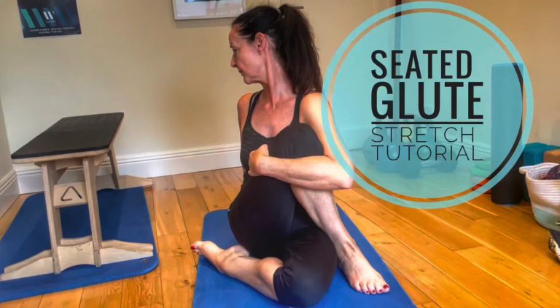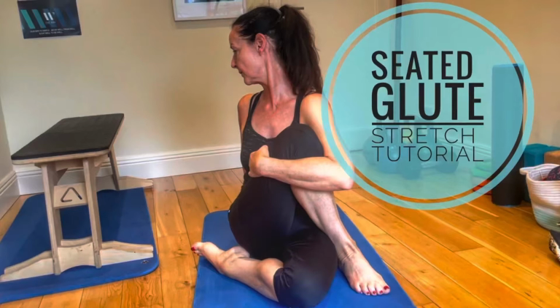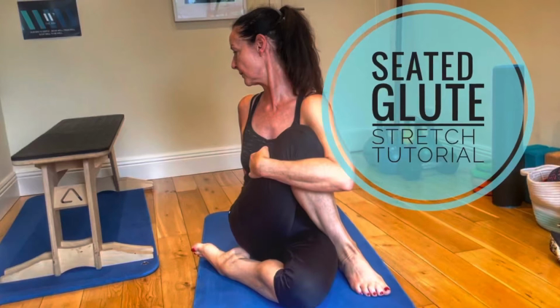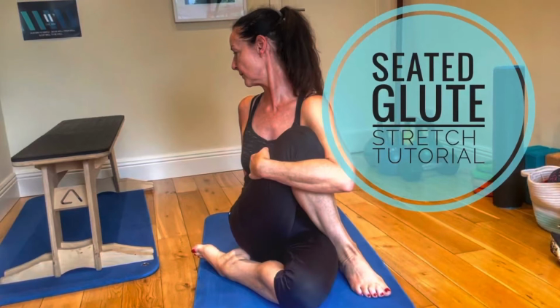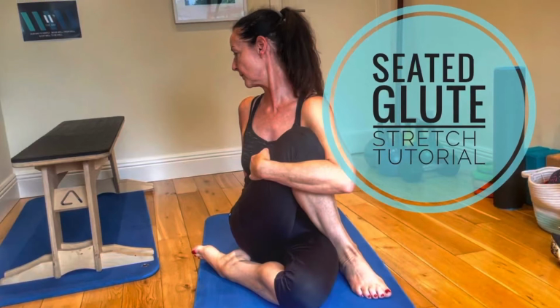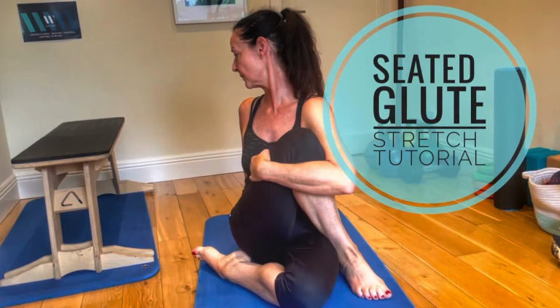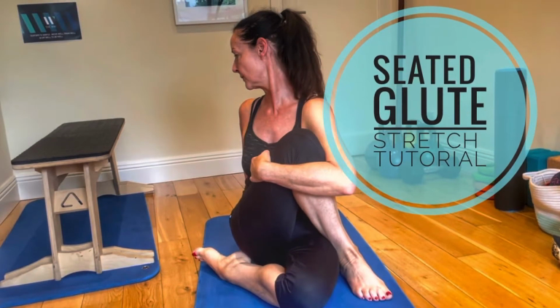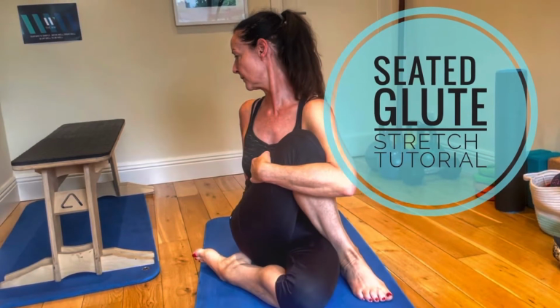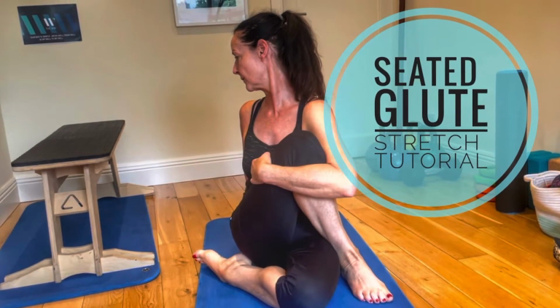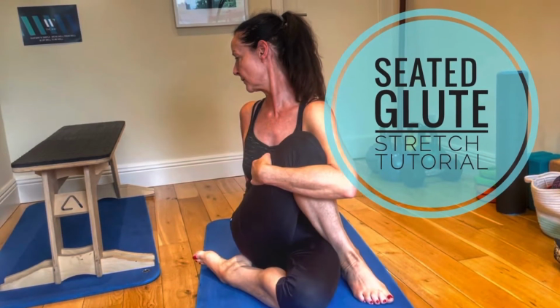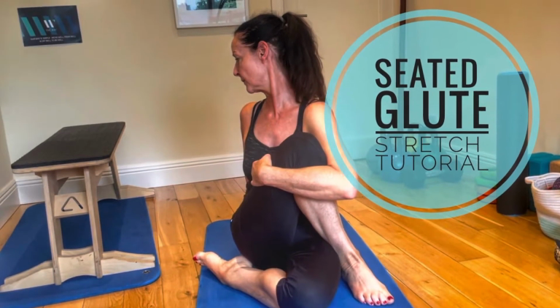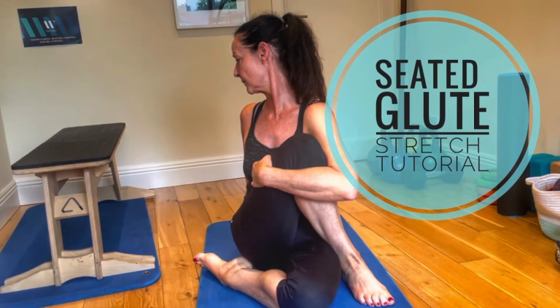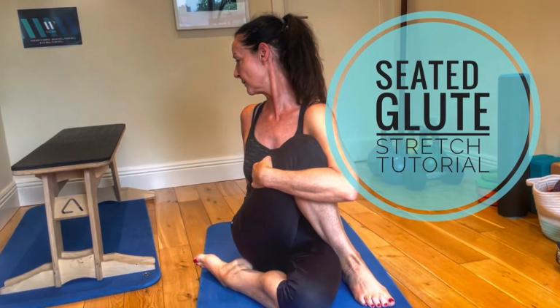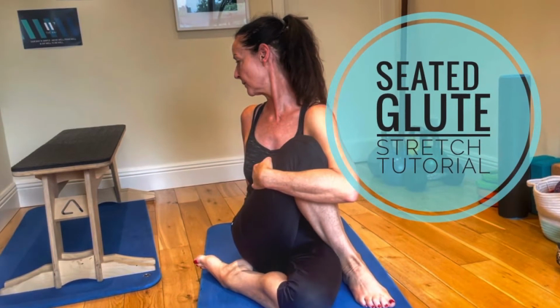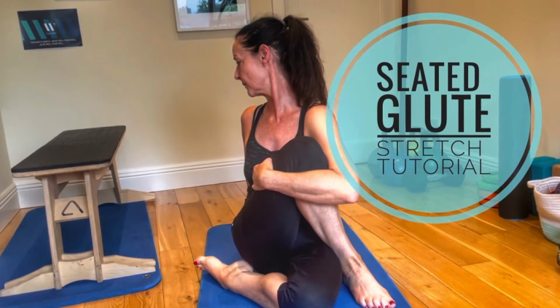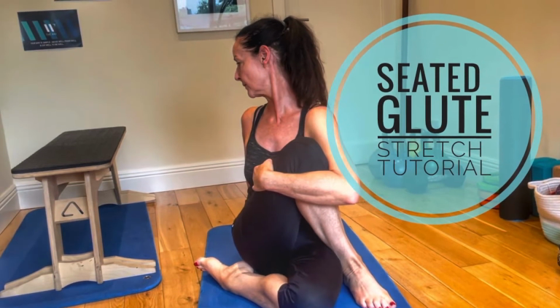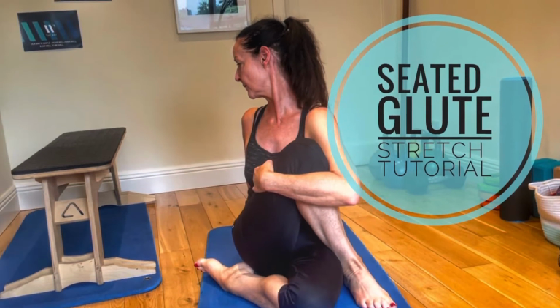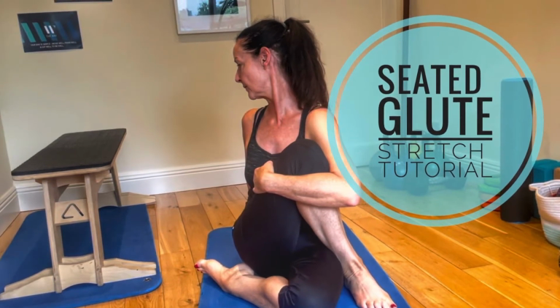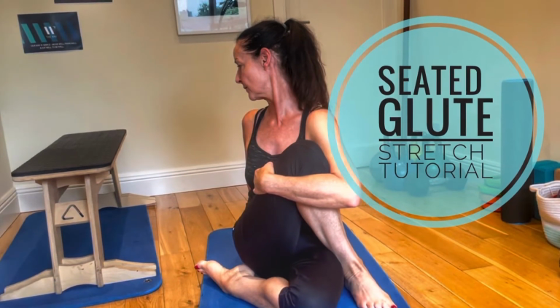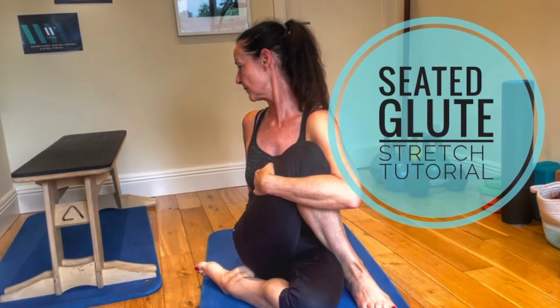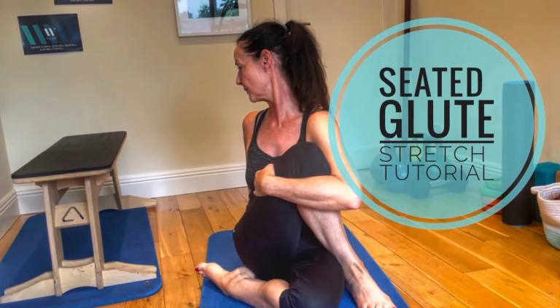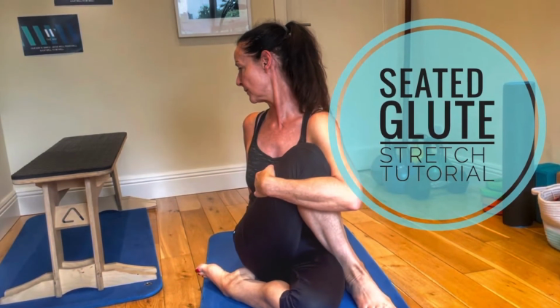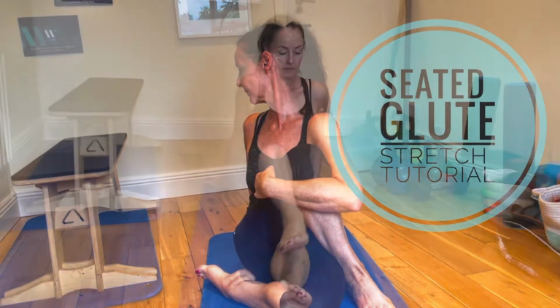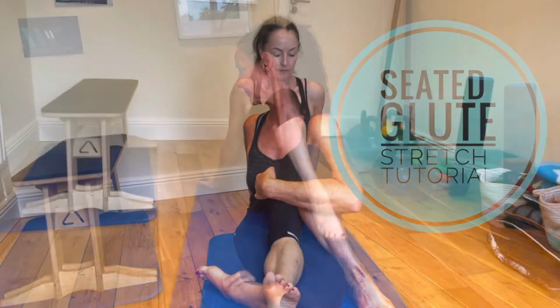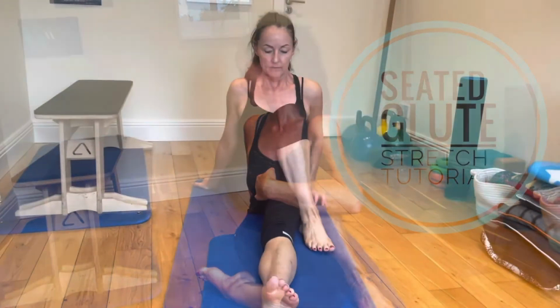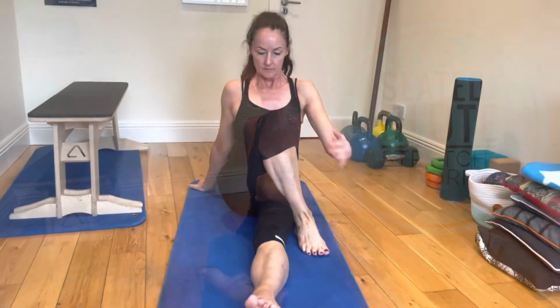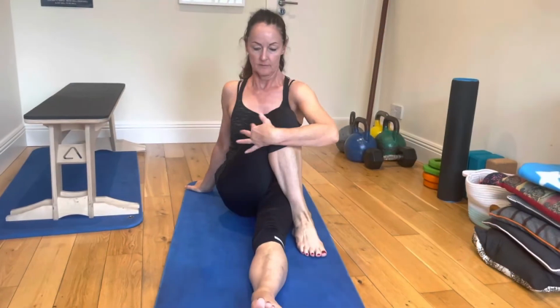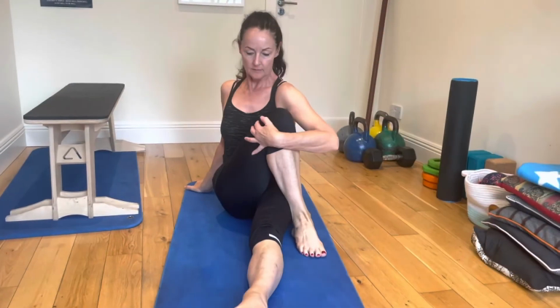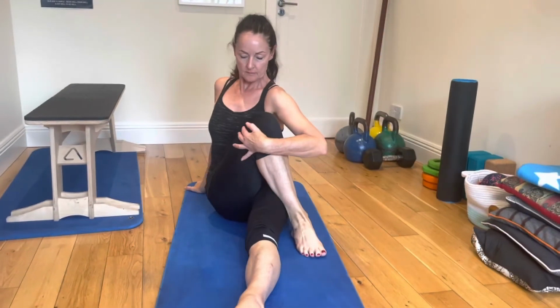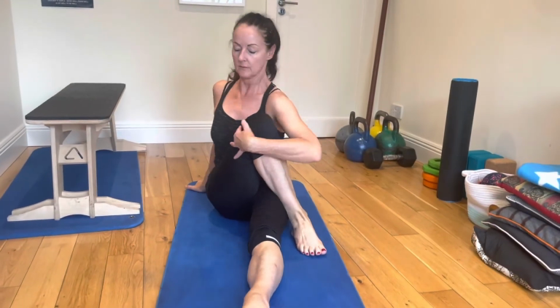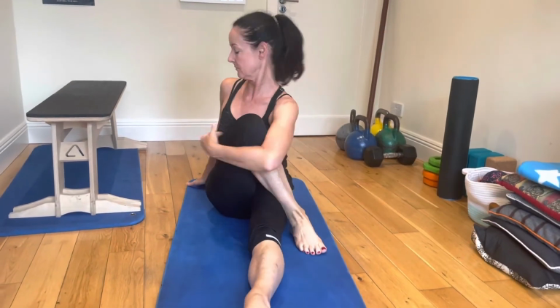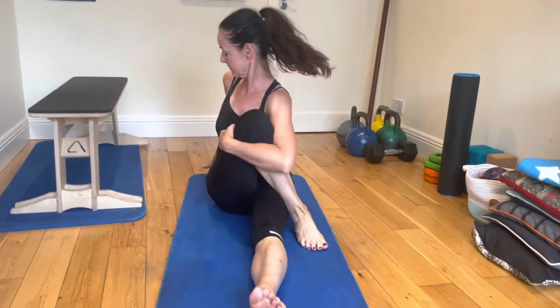Hi guys, Dominic here, back with another one minute tutorial. This is a seated glute stretch. So if your glutes are feeling a bit tight, do these.